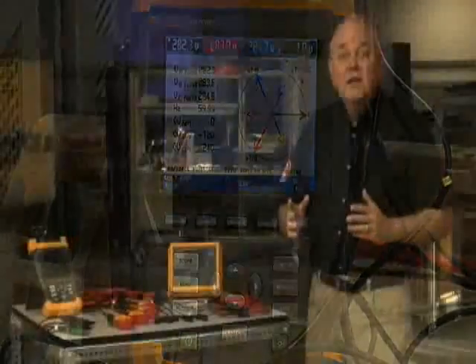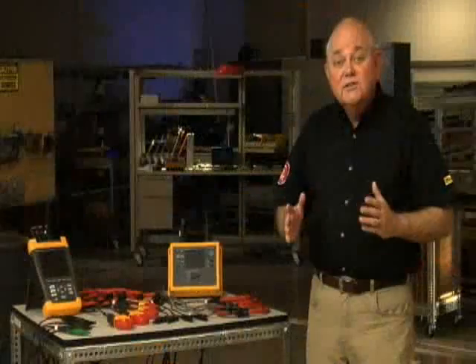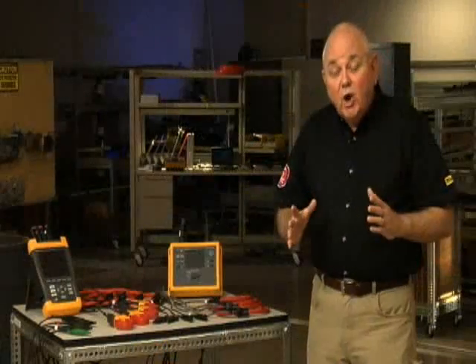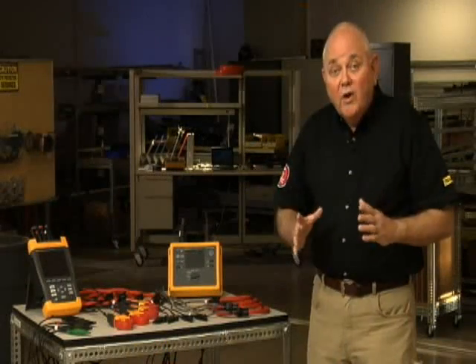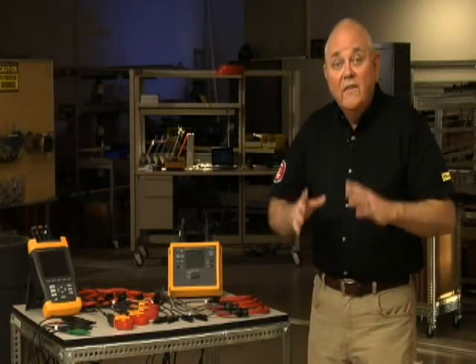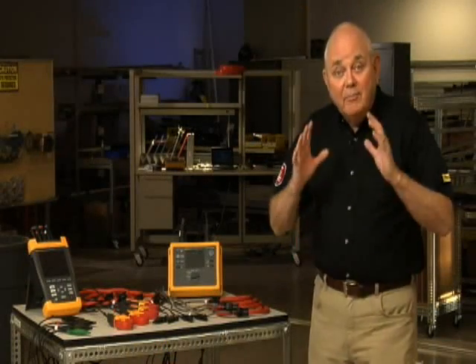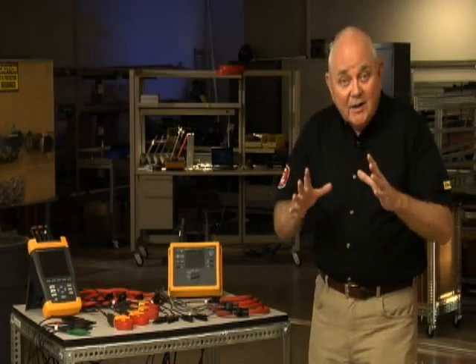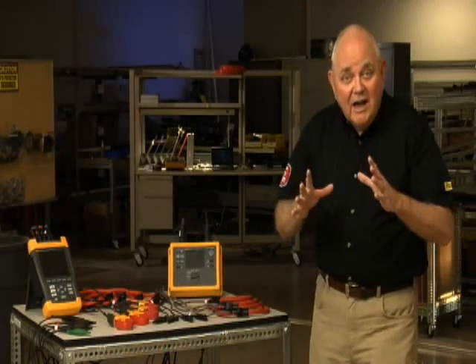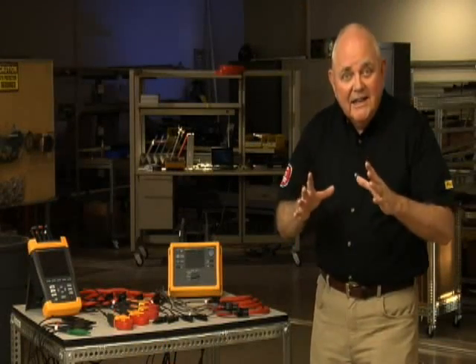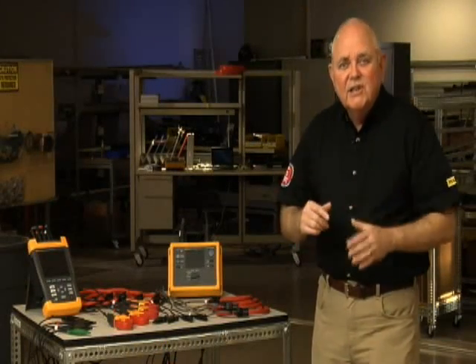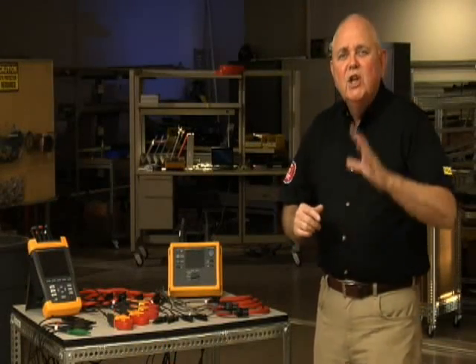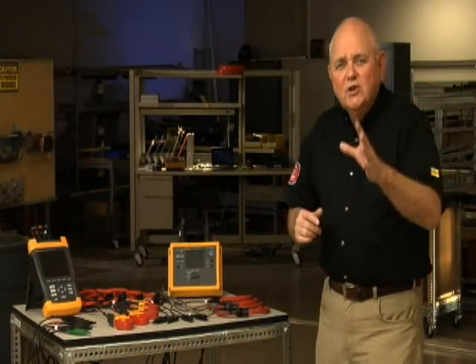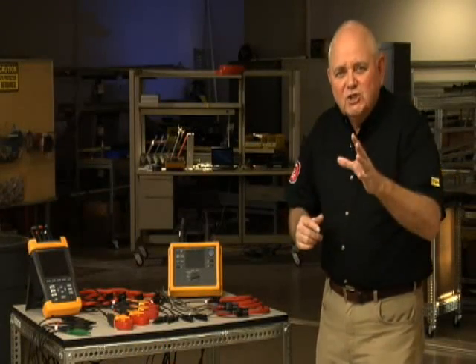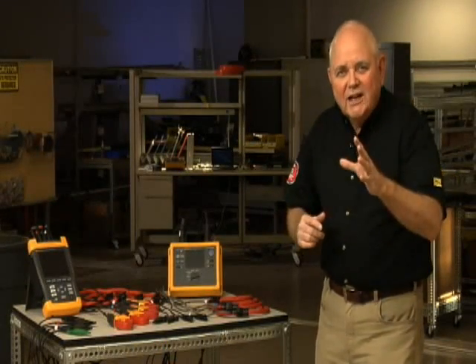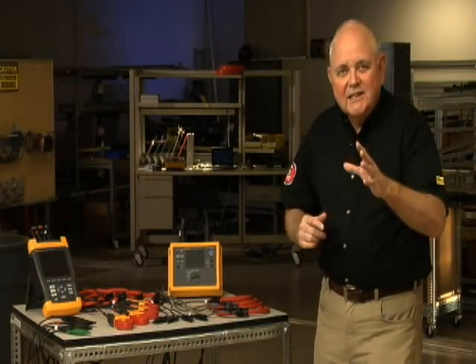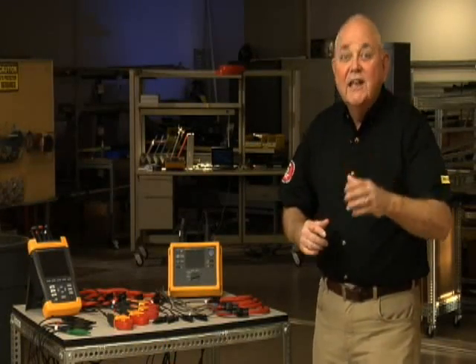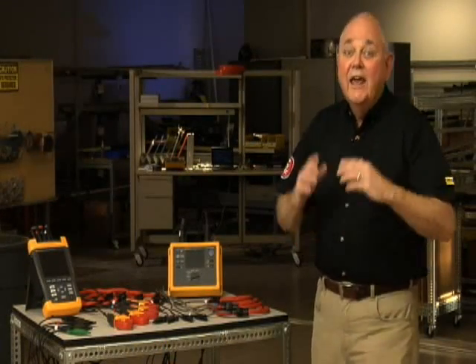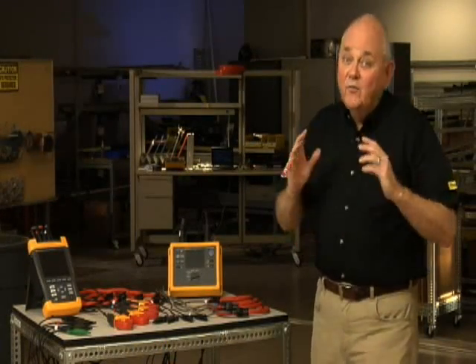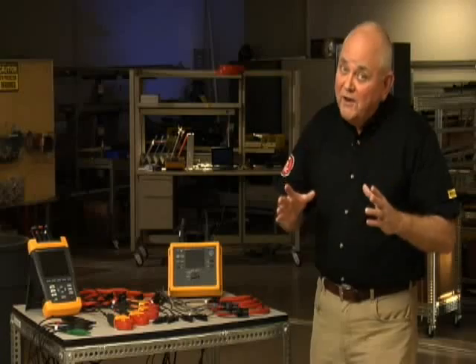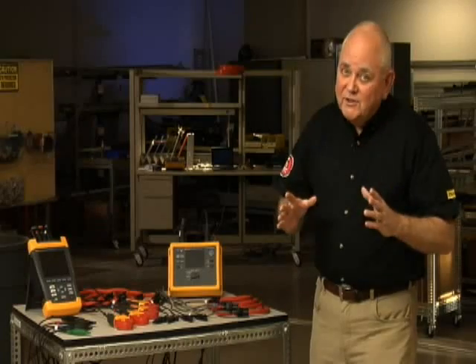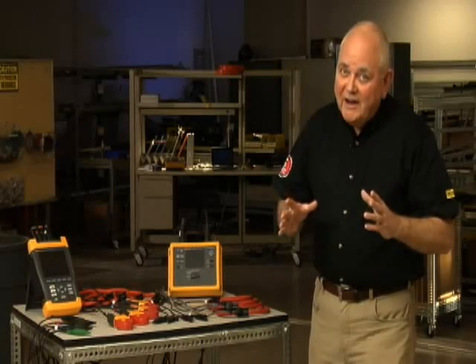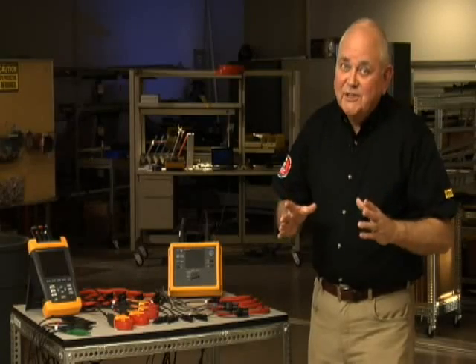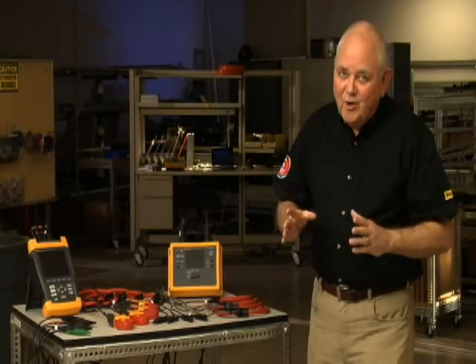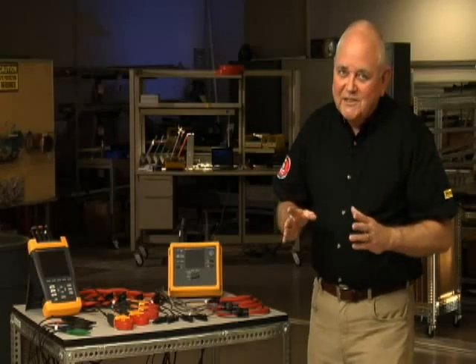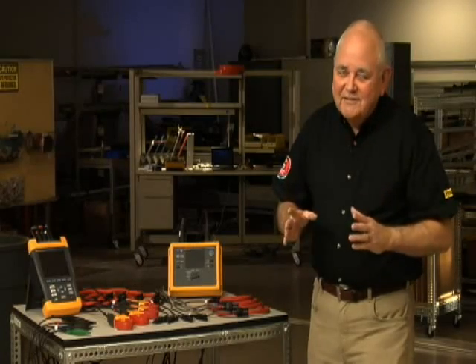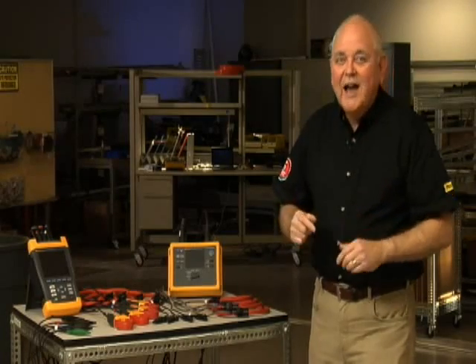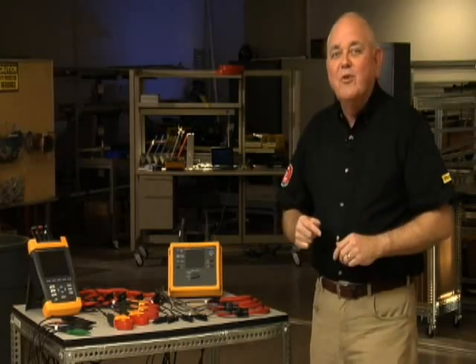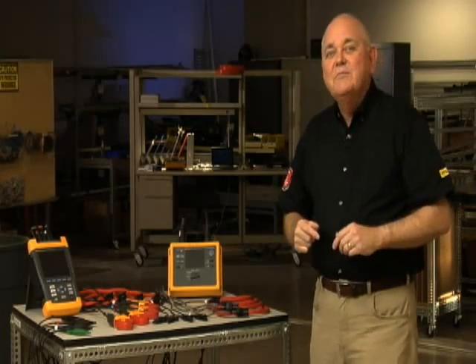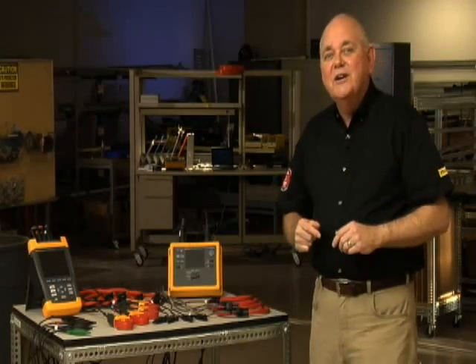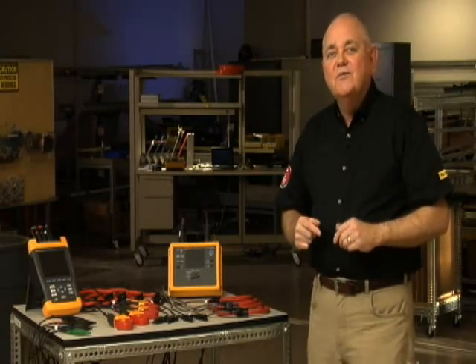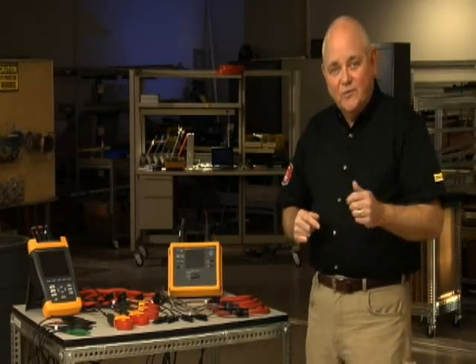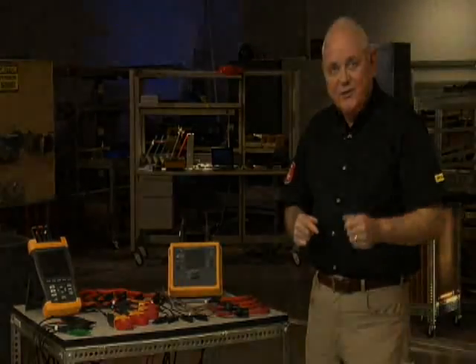So the bottom line is, use a checklist and avoid those embarrassing moments. I'm Randy Barnett for Fluke.